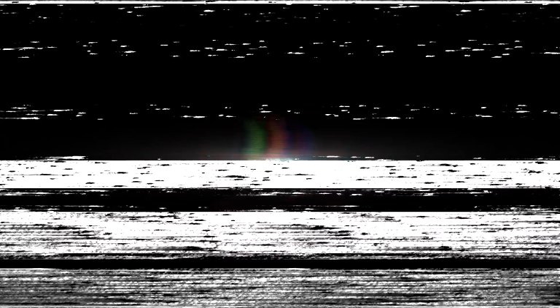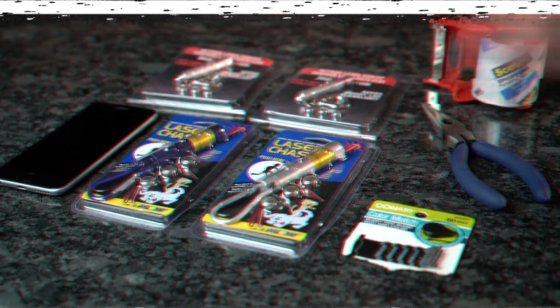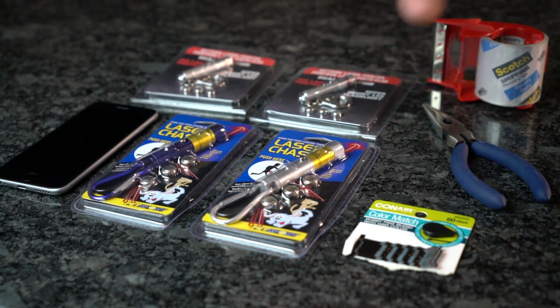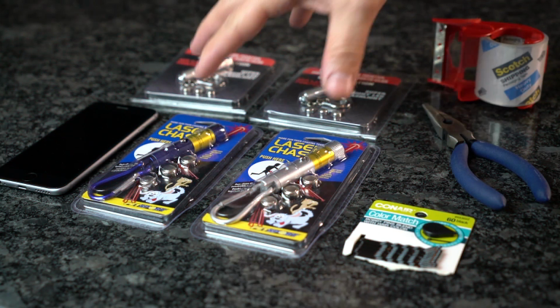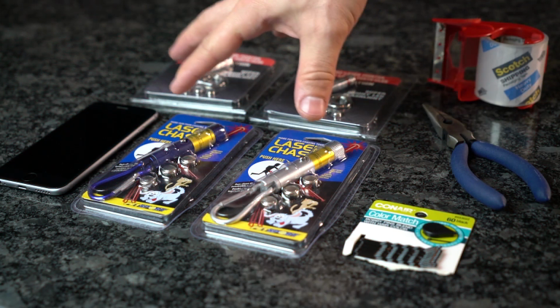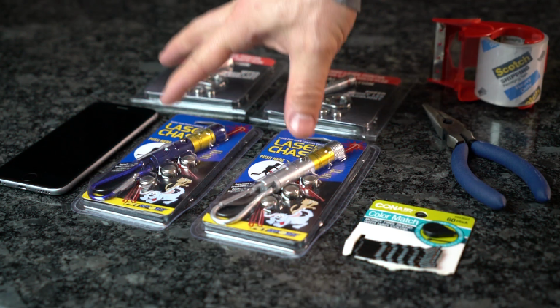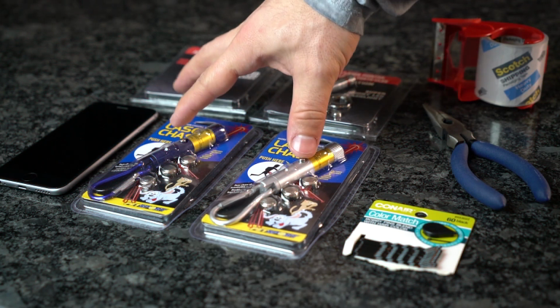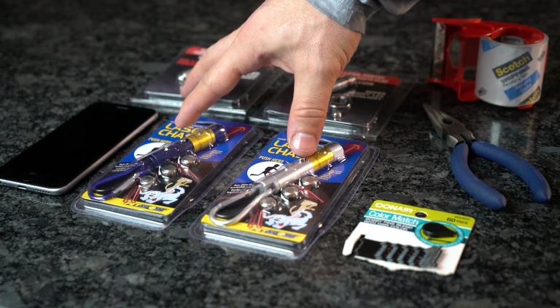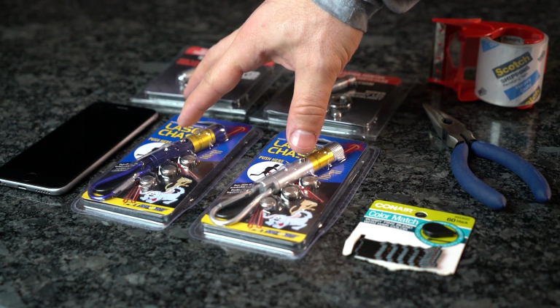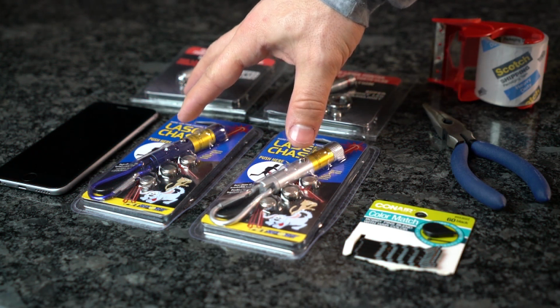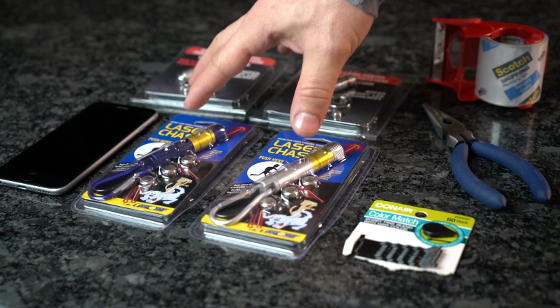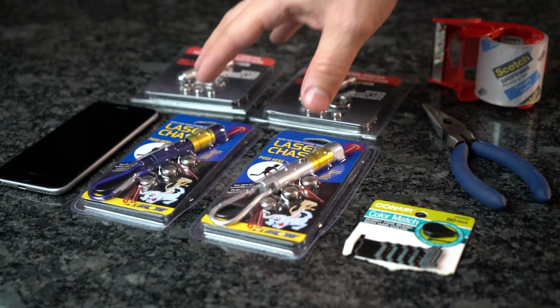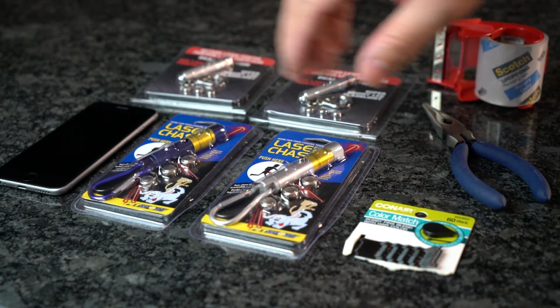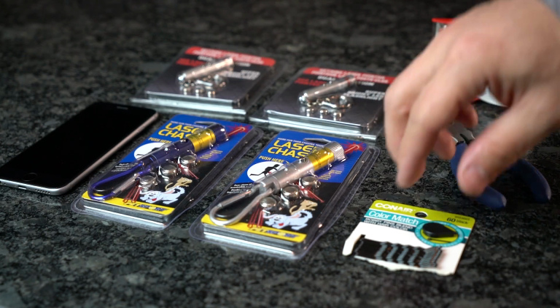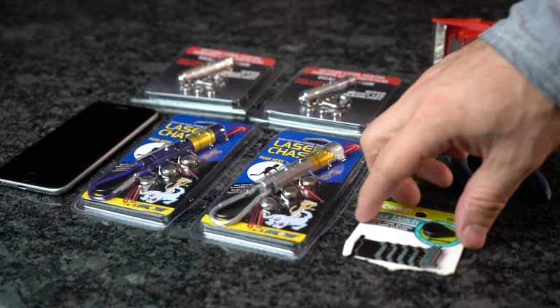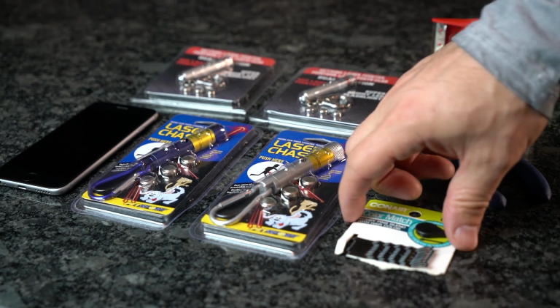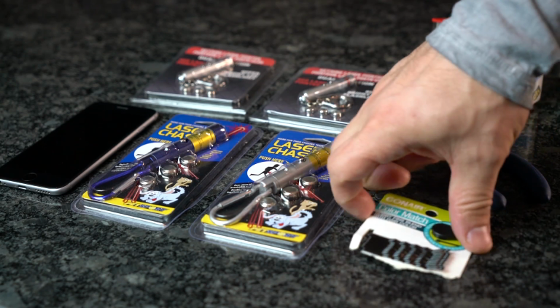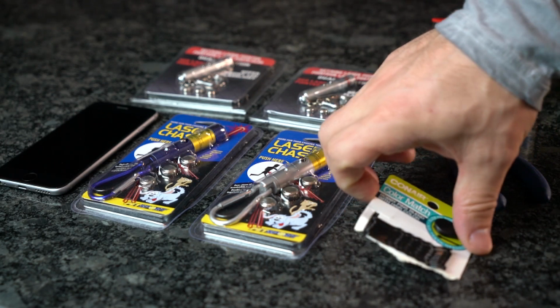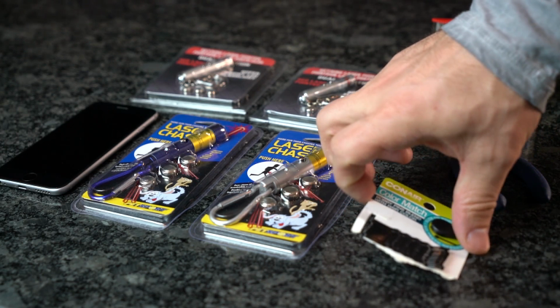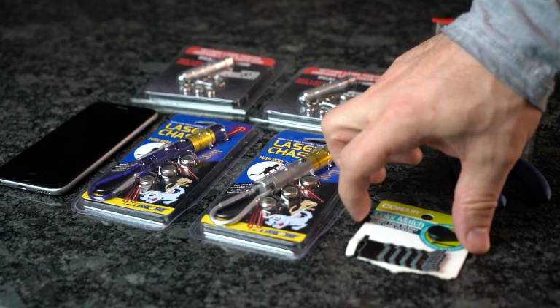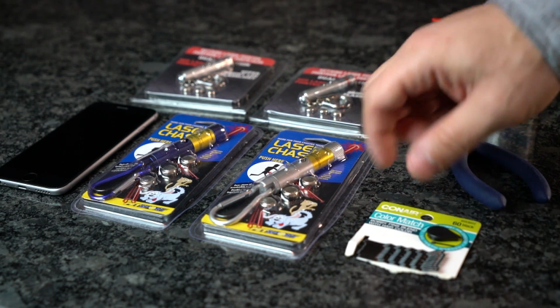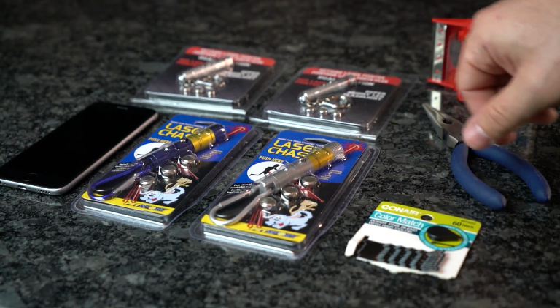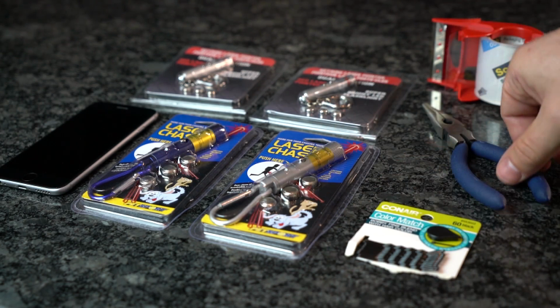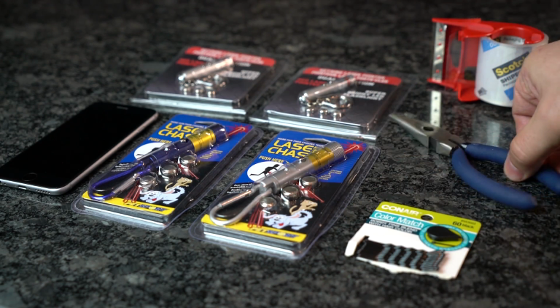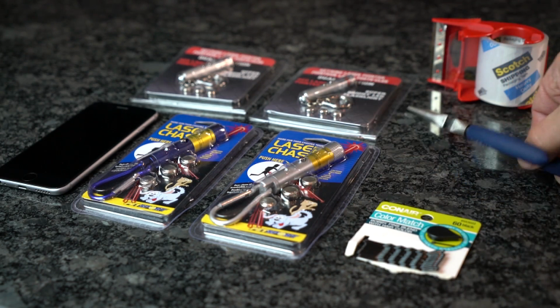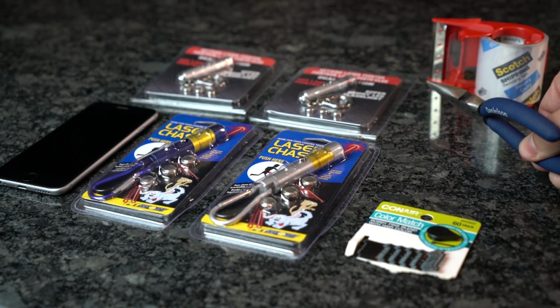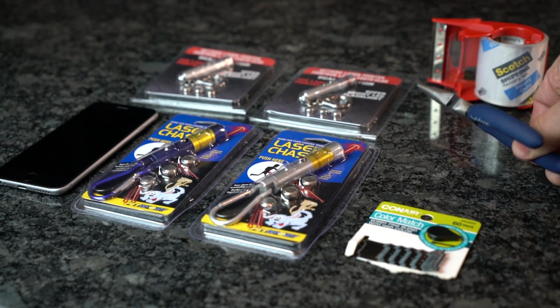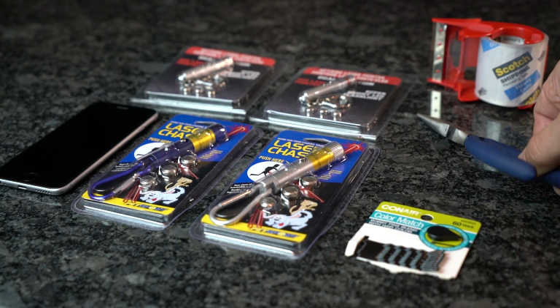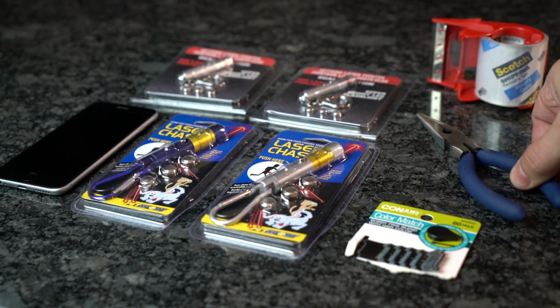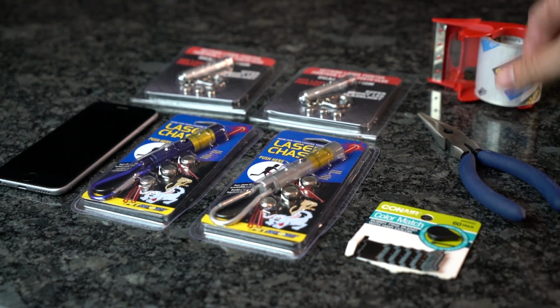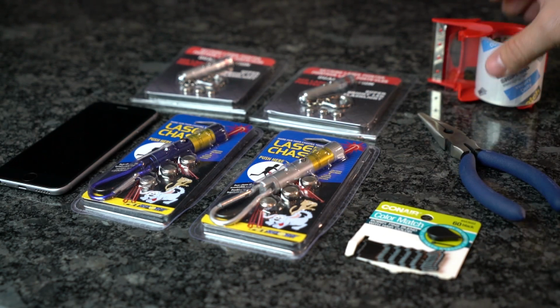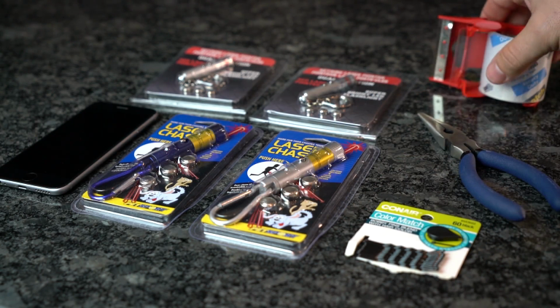Here's the list of things you'll need to get started: a laser pointer, a bobby pin, needle nose pliers, and some tape.